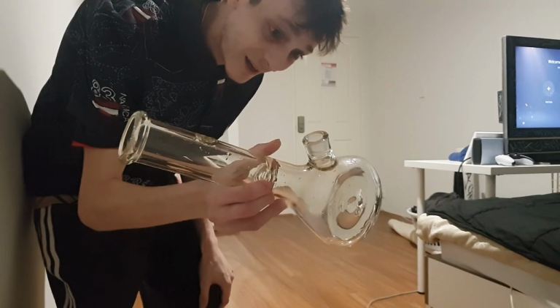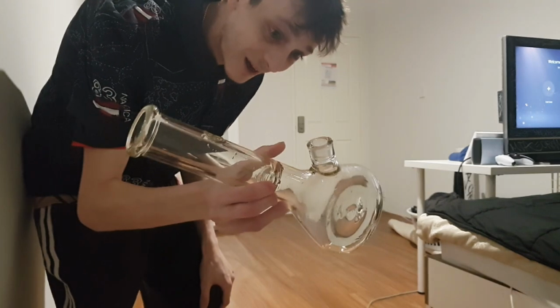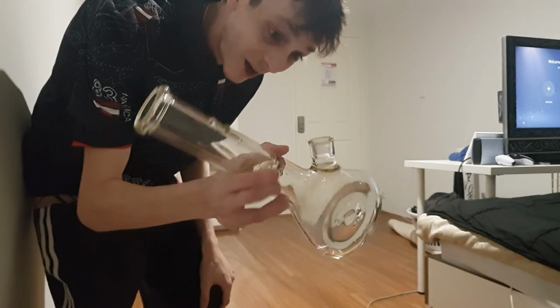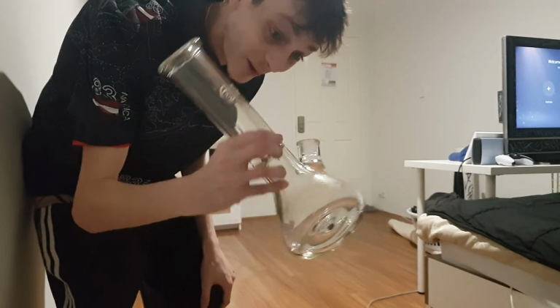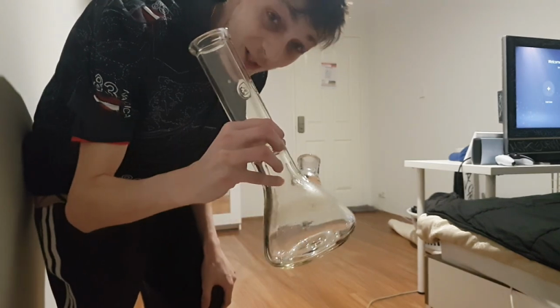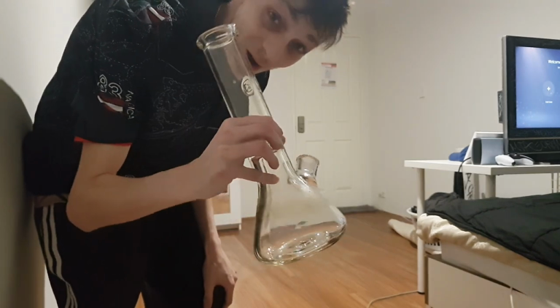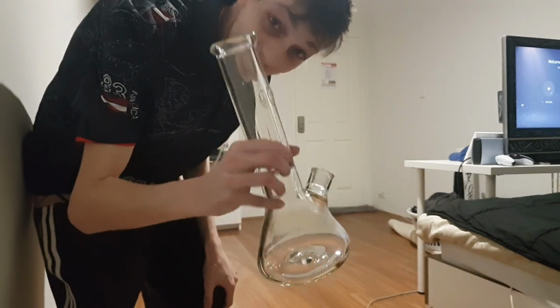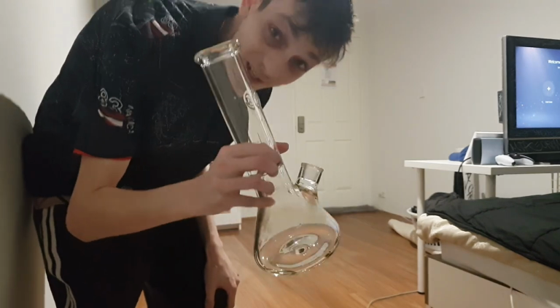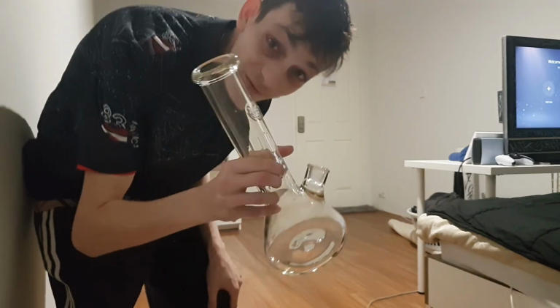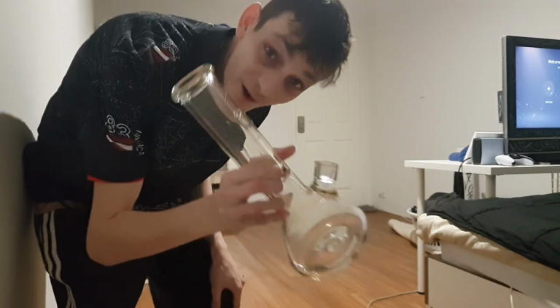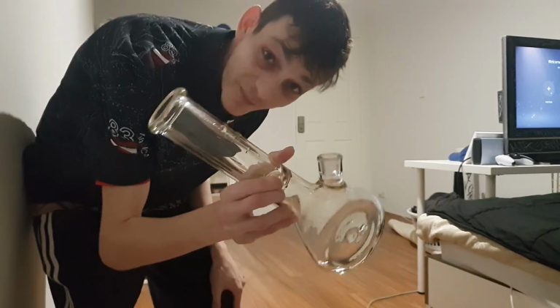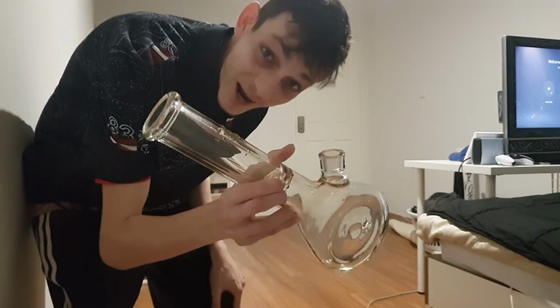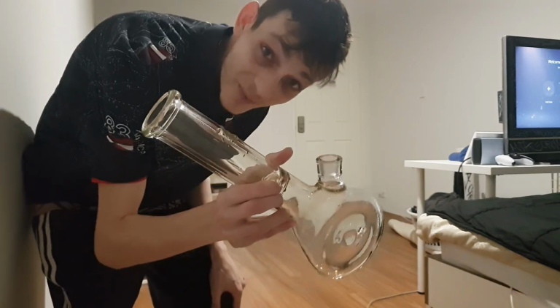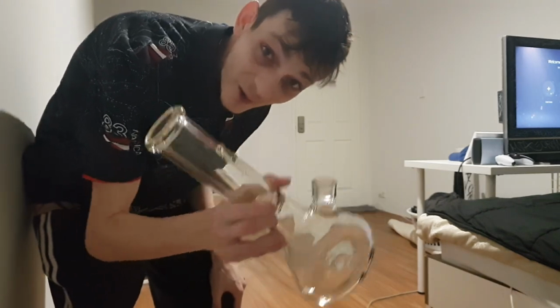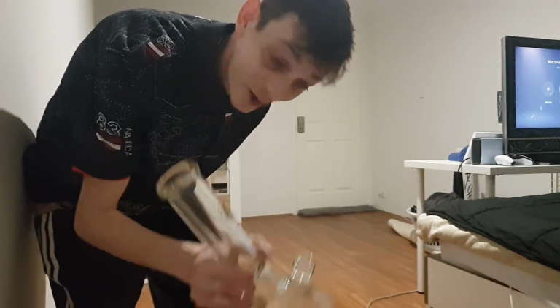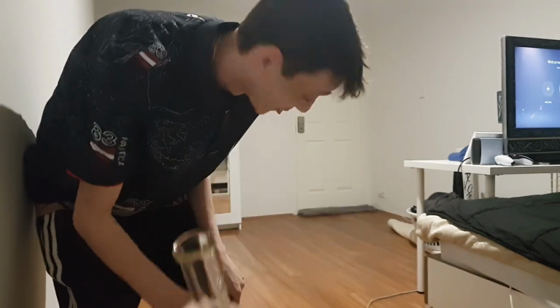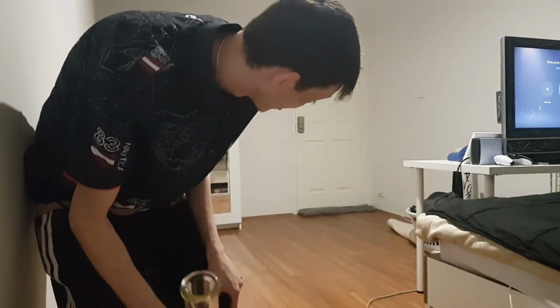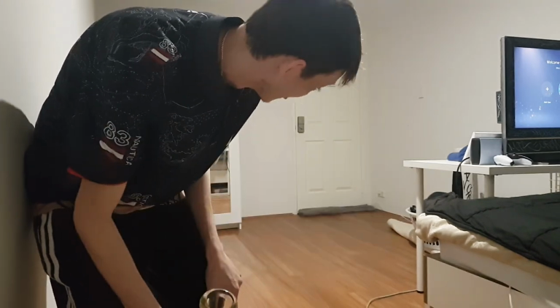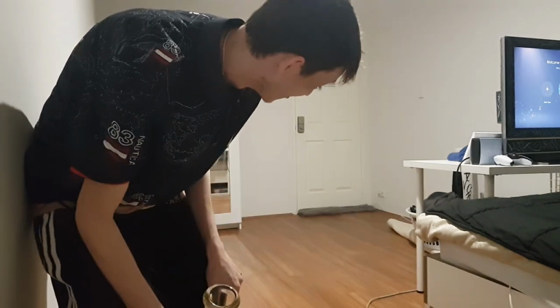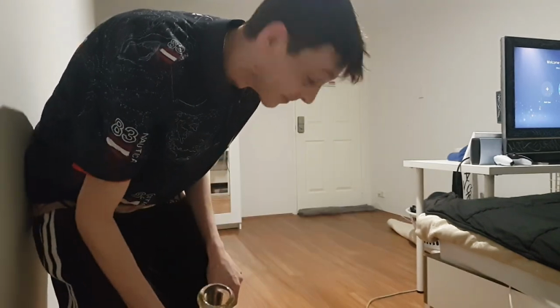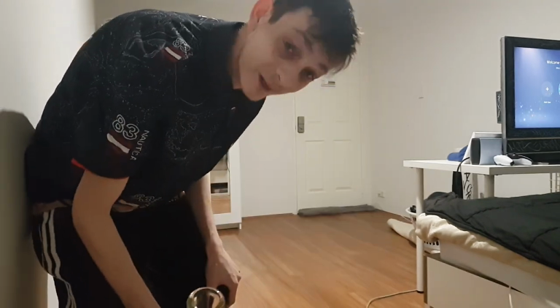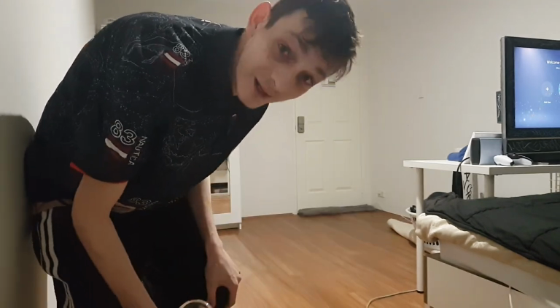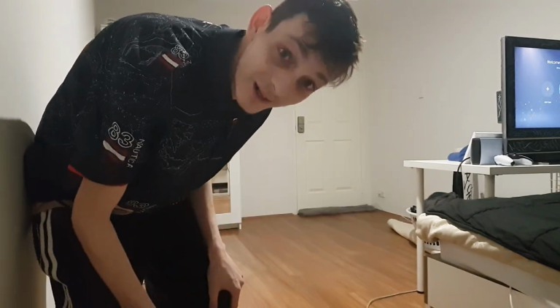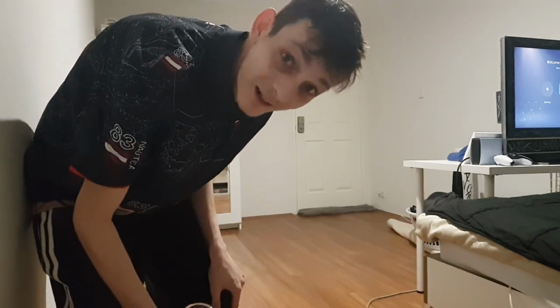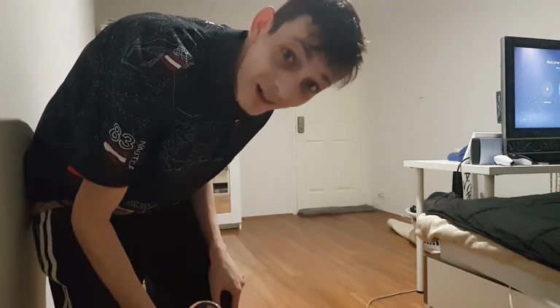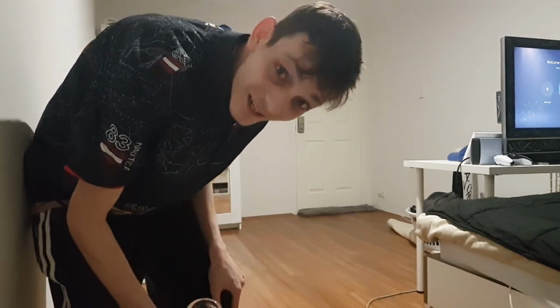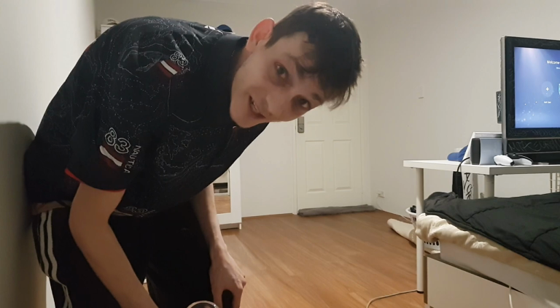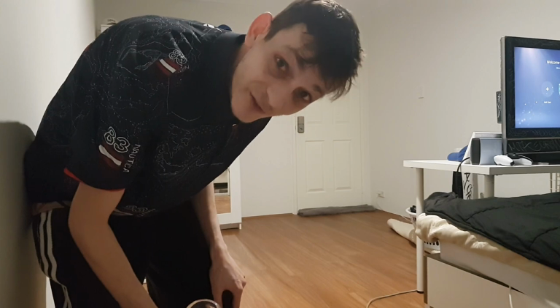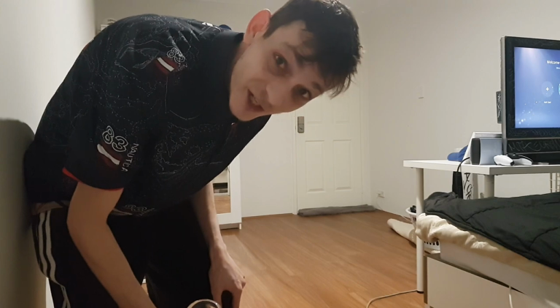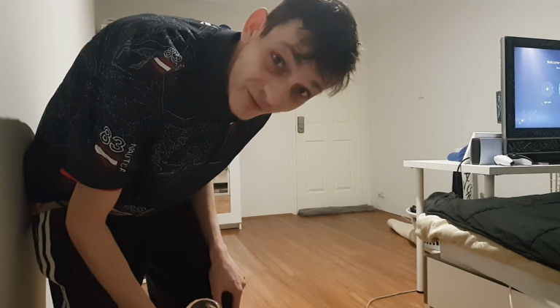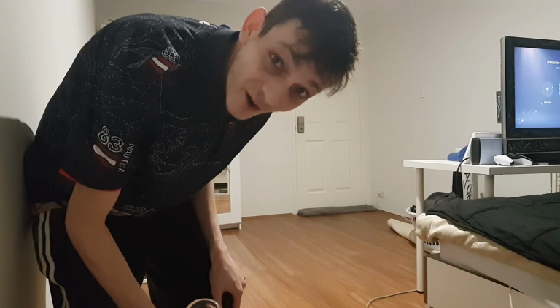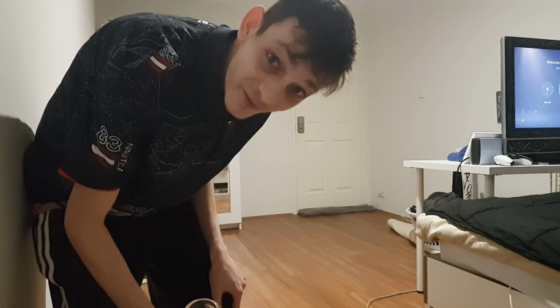I'm gonna toss this fucking bad boy across the room. Let's see if she survives.